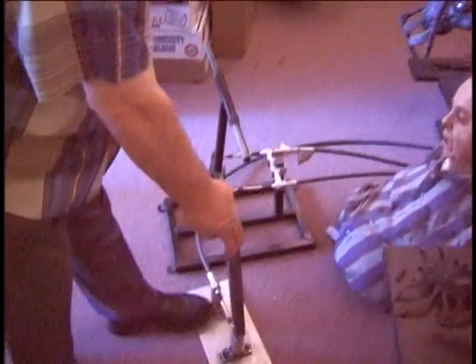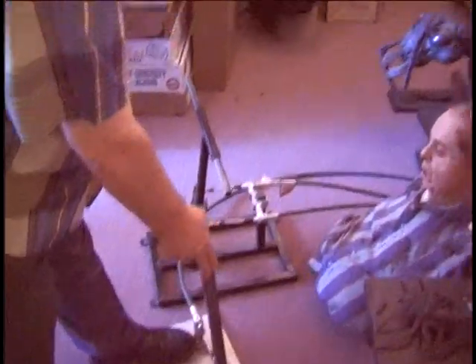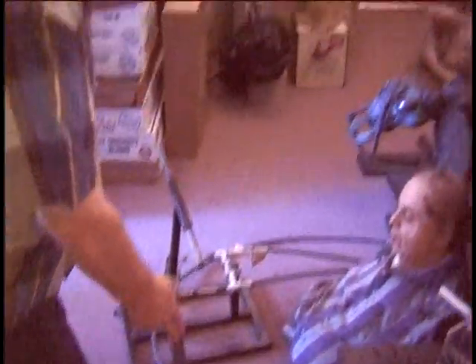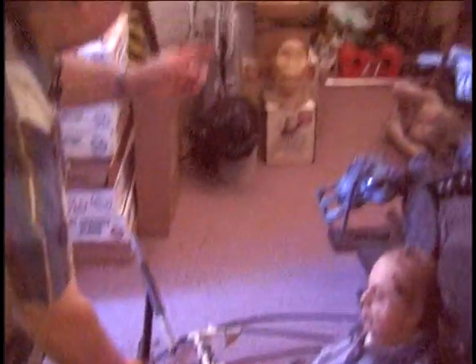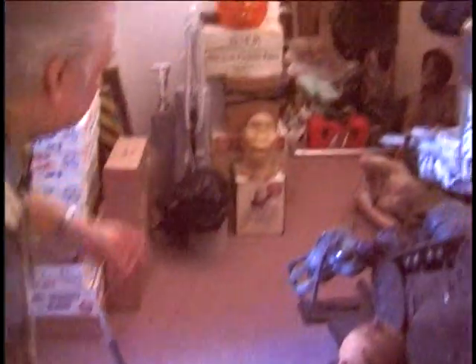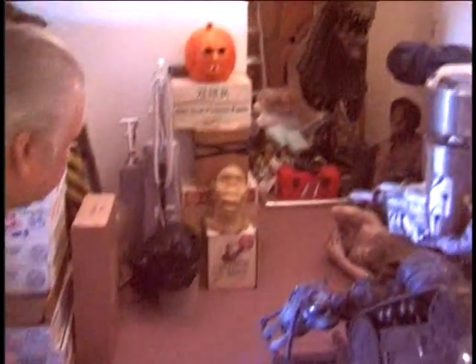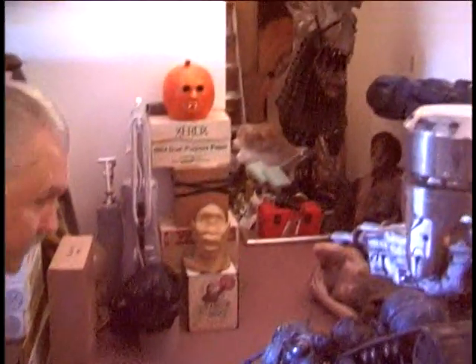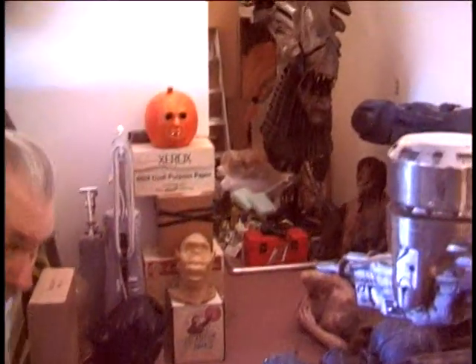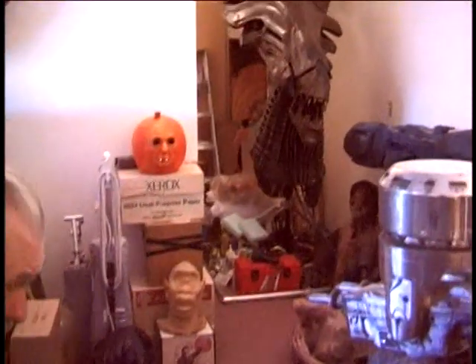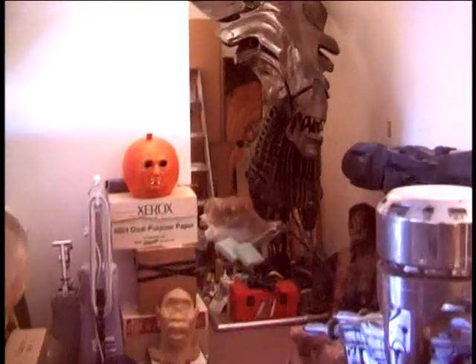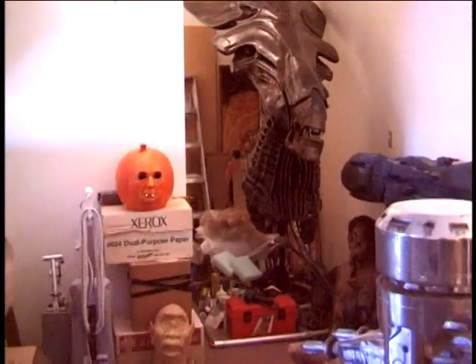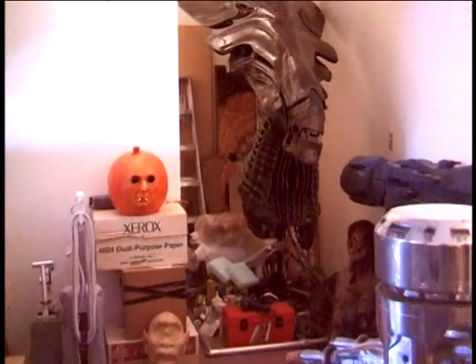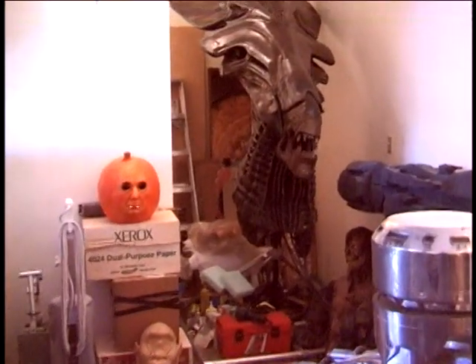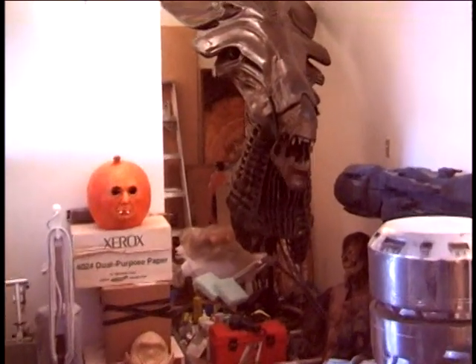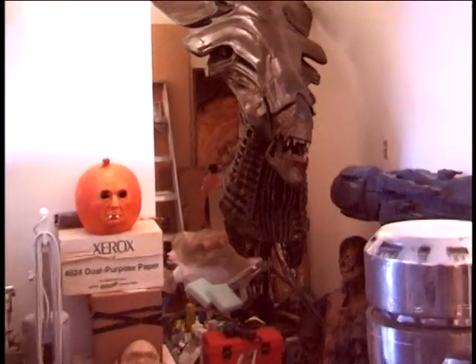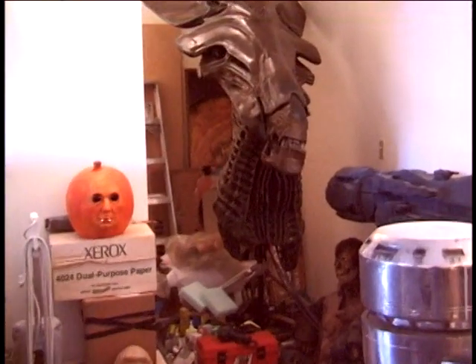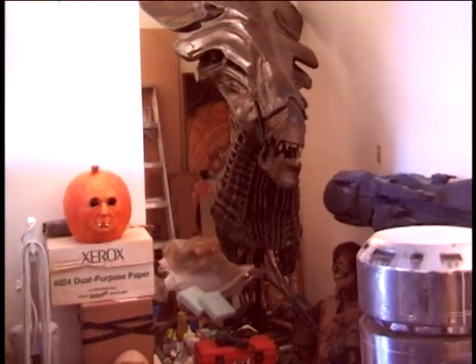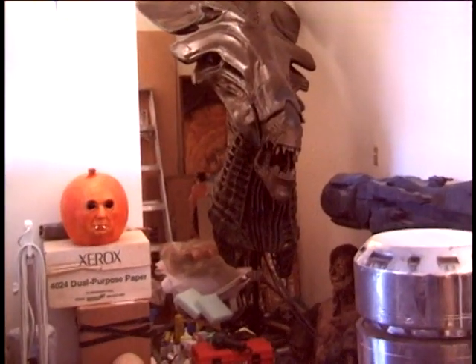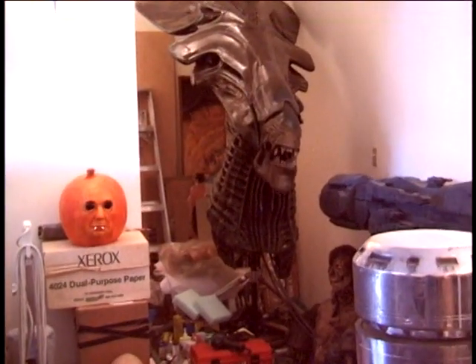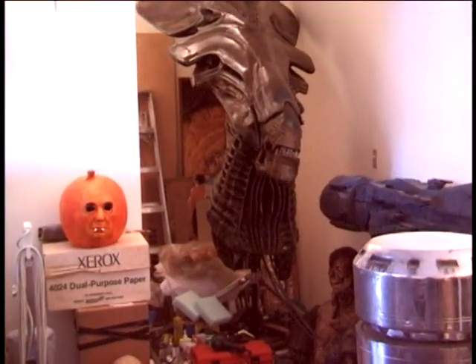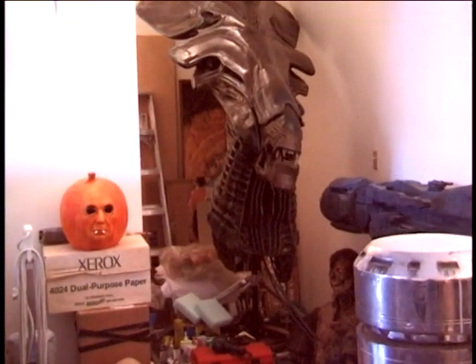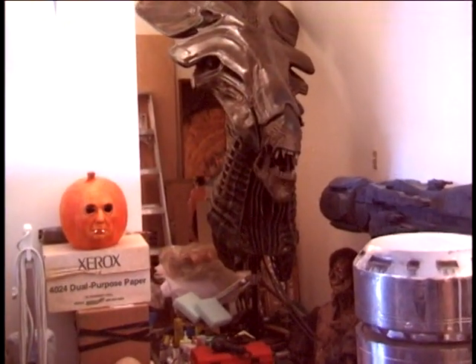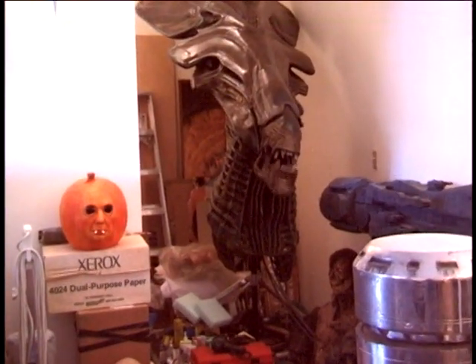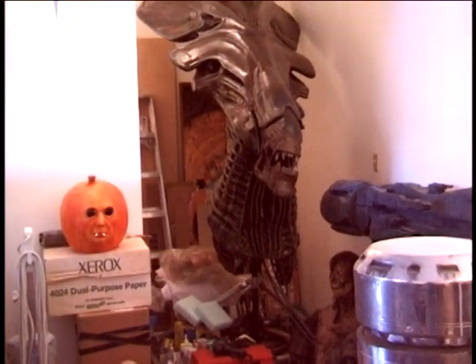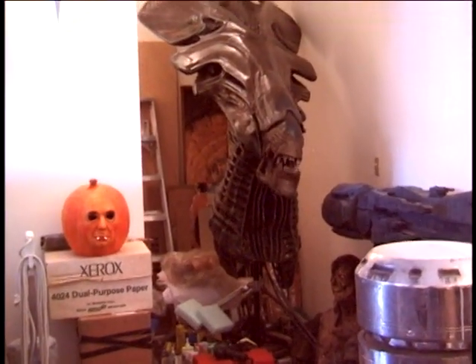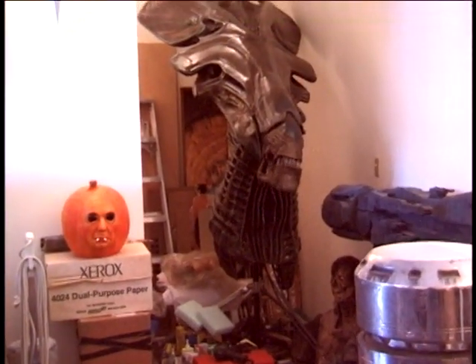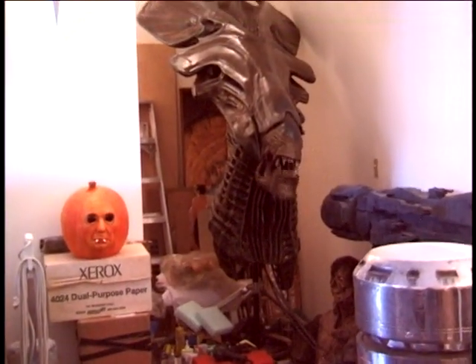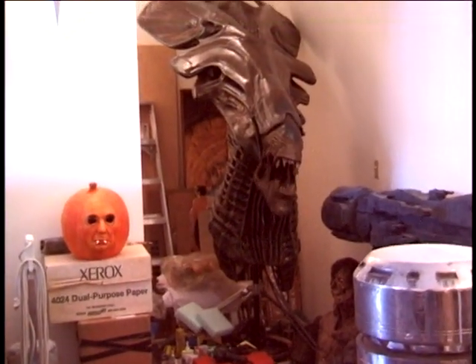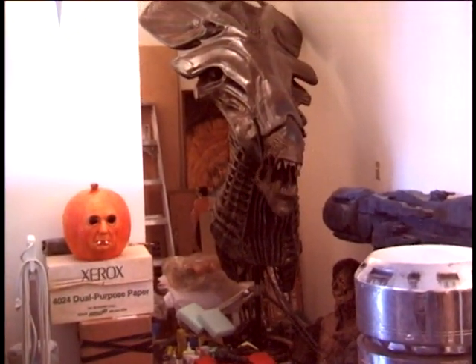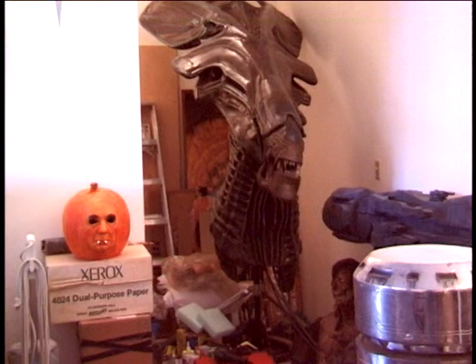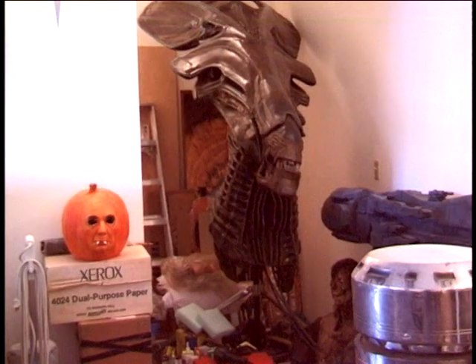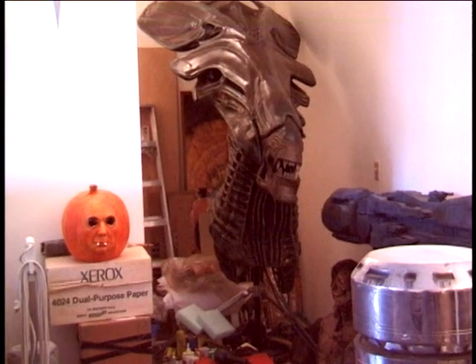Here's one of my favorite pieces. It's from Aliens but it was used again in Alien 4, or Resurrection.